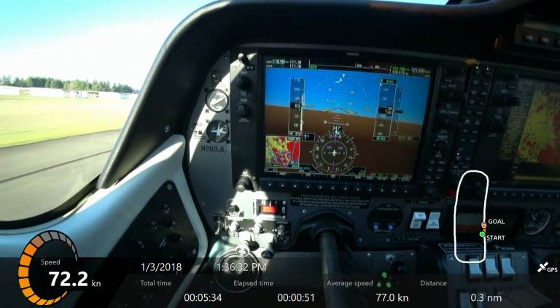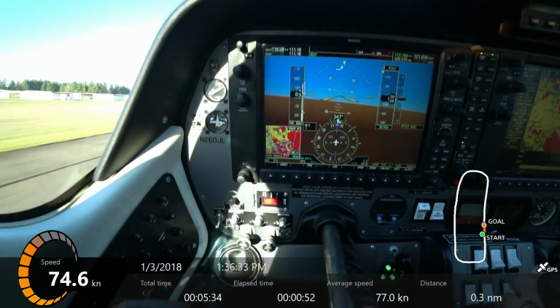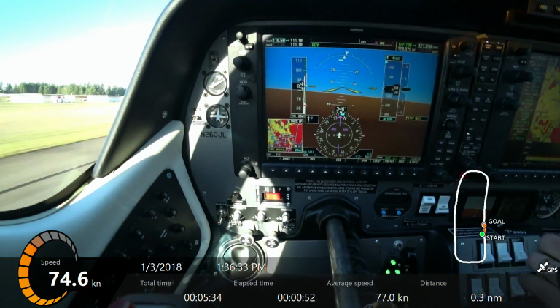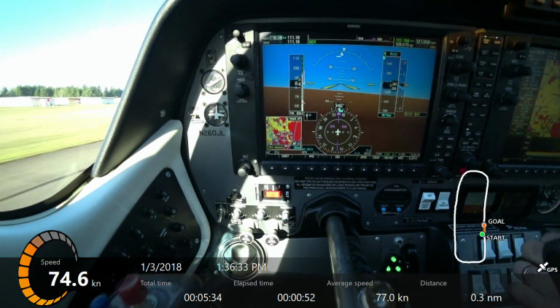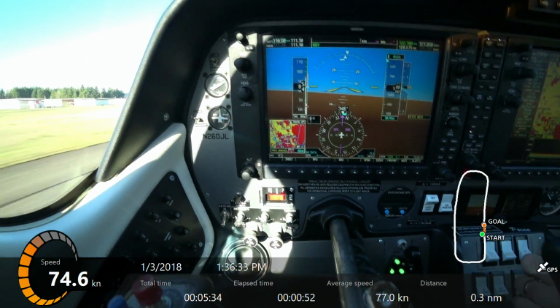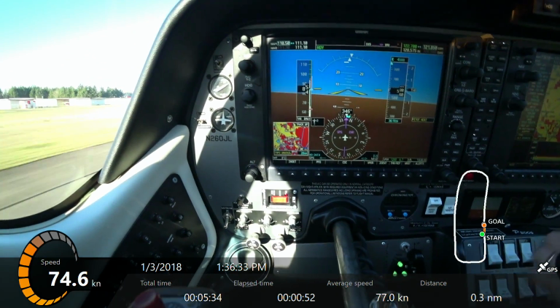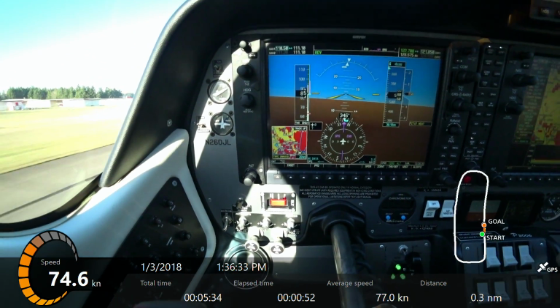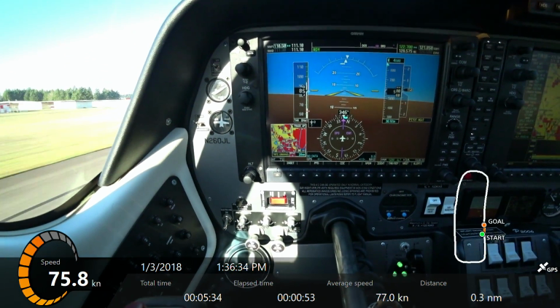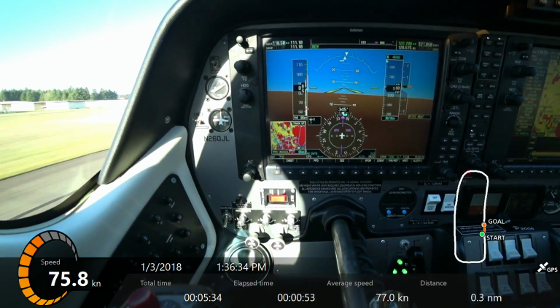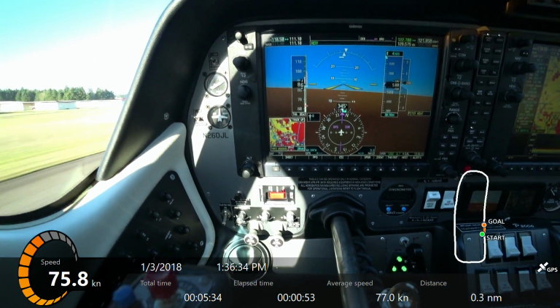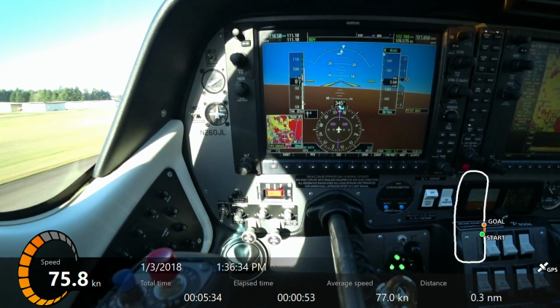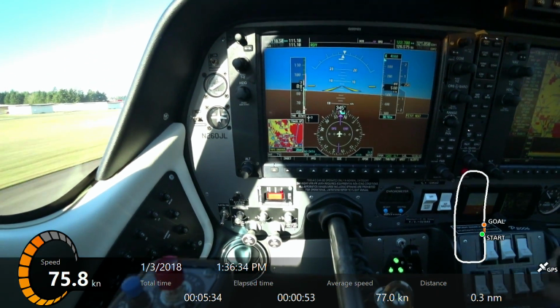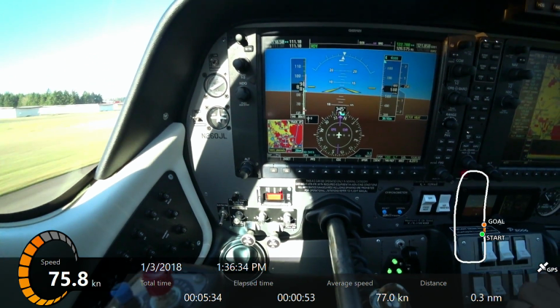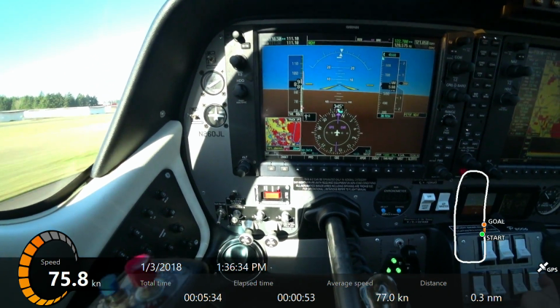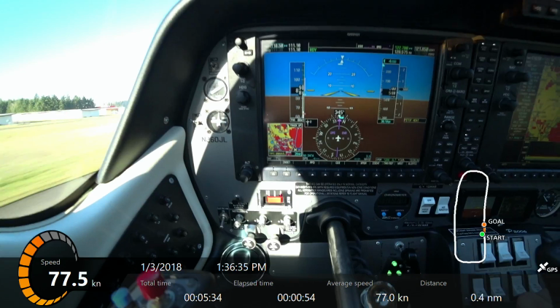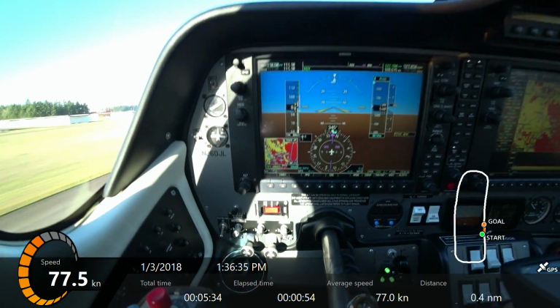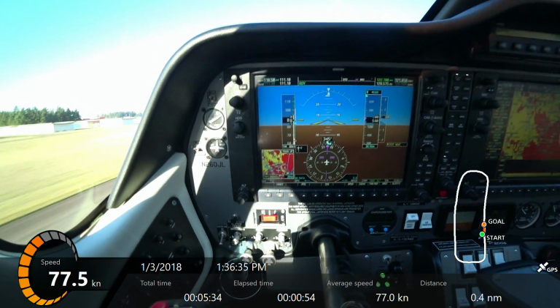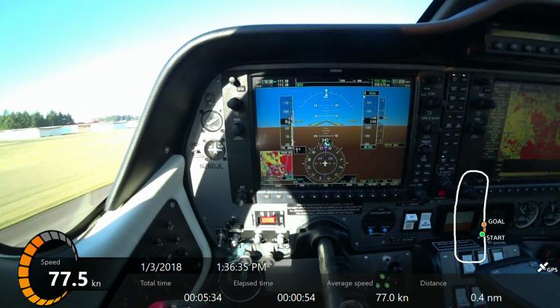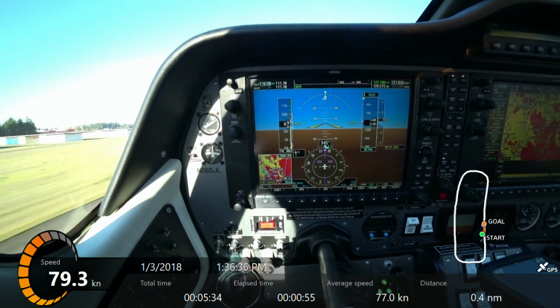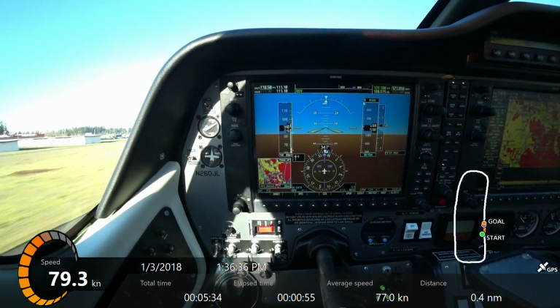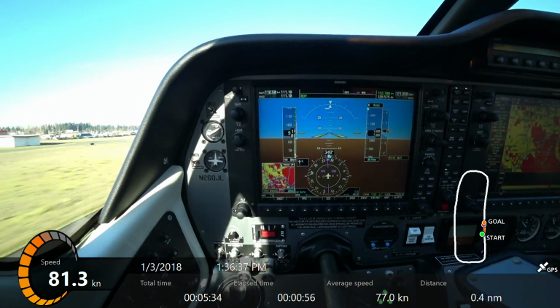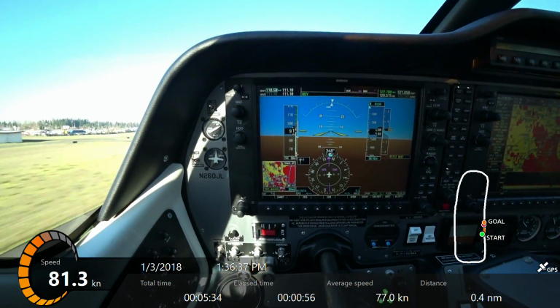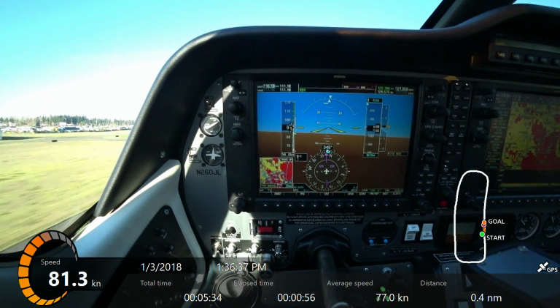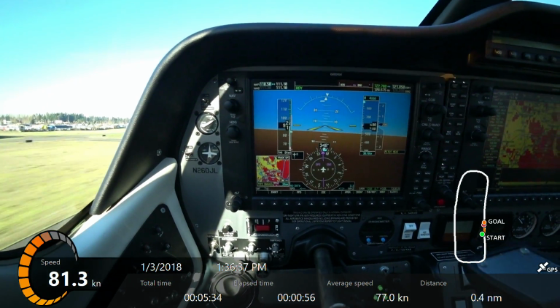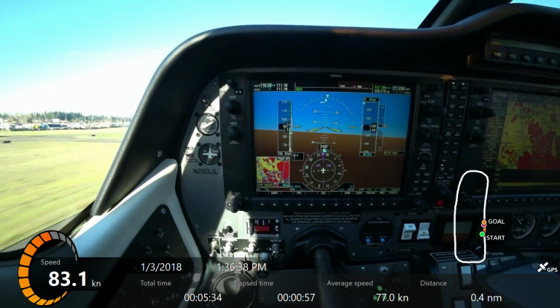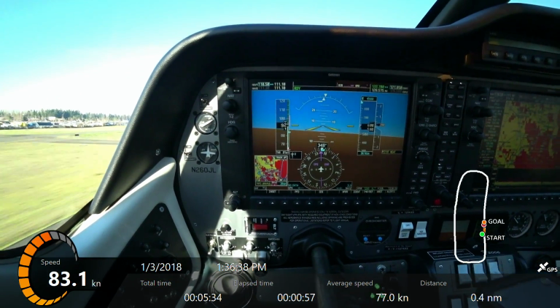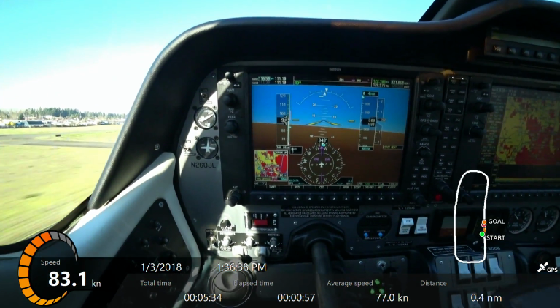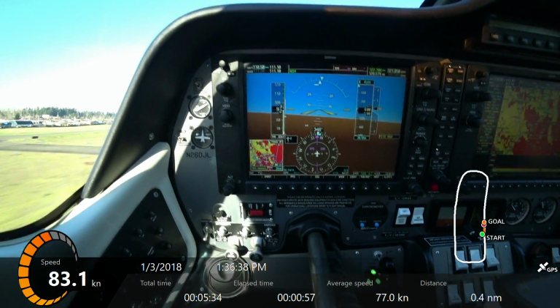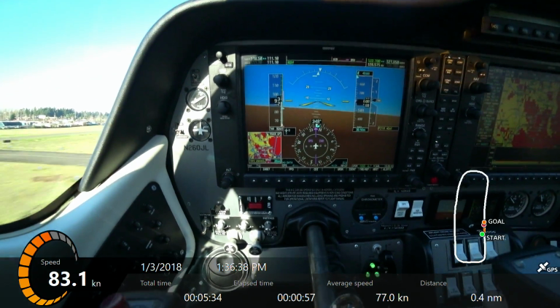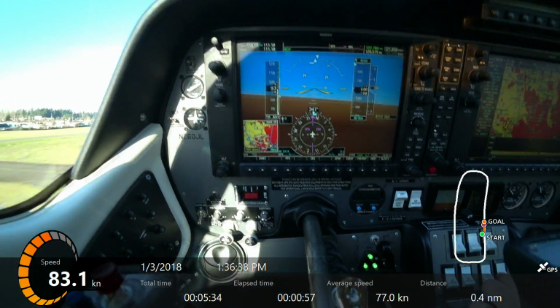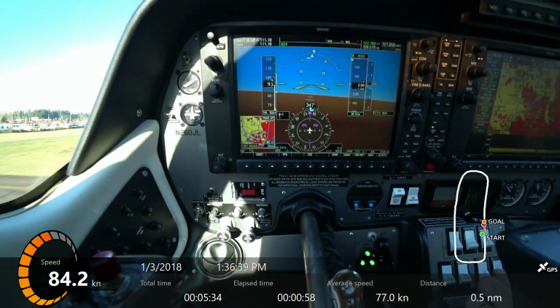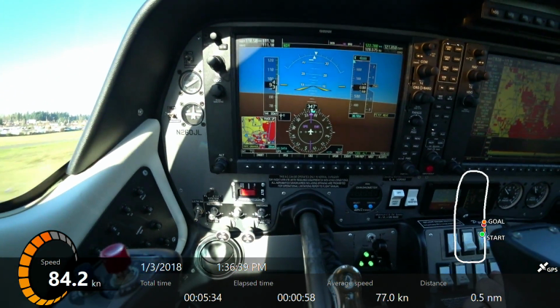I've got no flaps in. Just hold it right there. Okay, now you can go for 84.